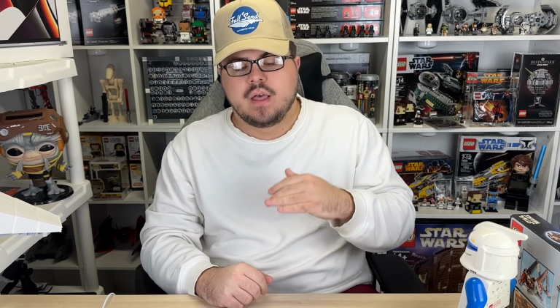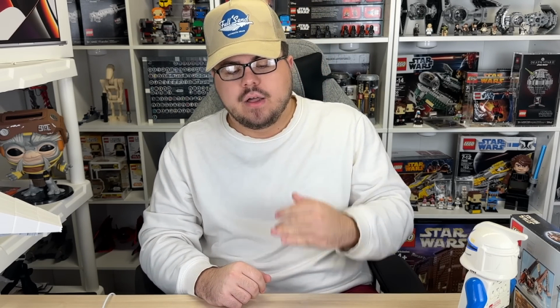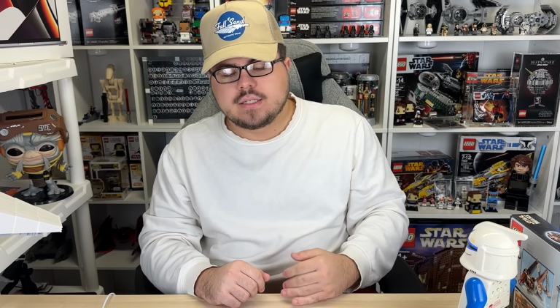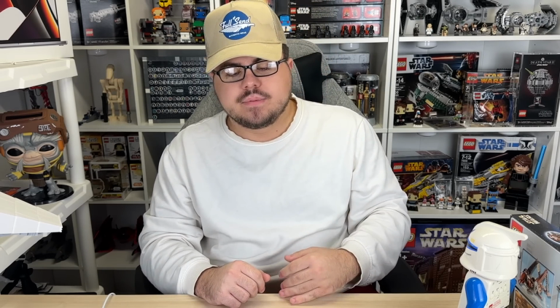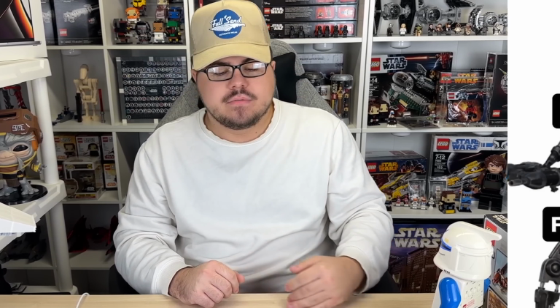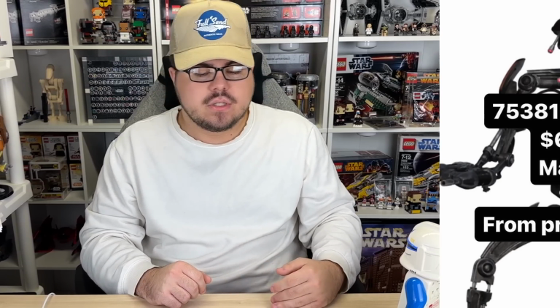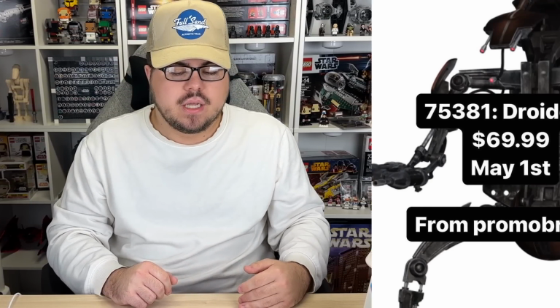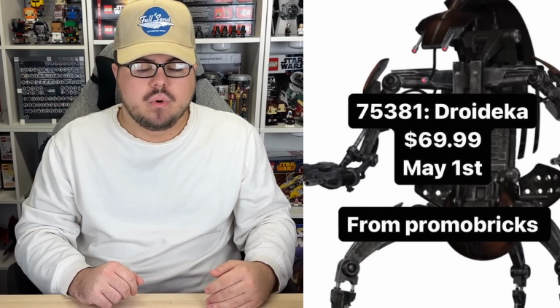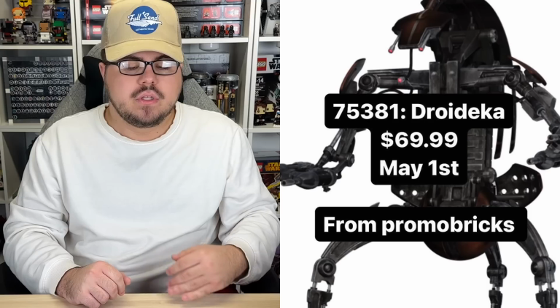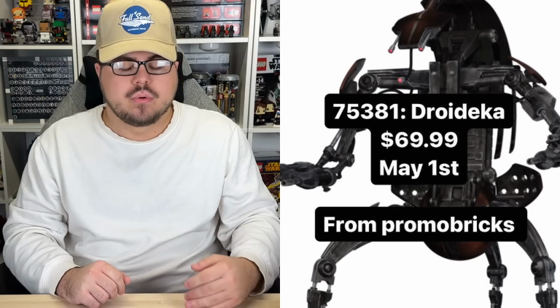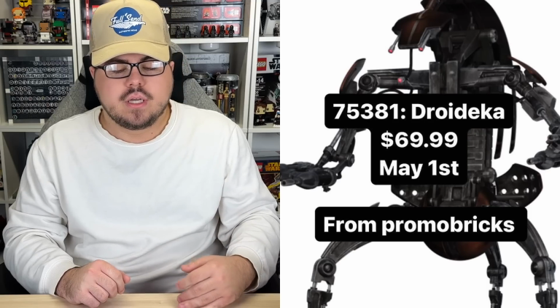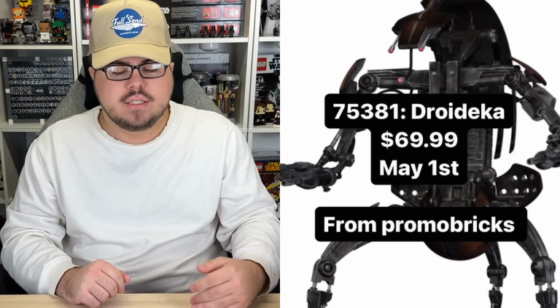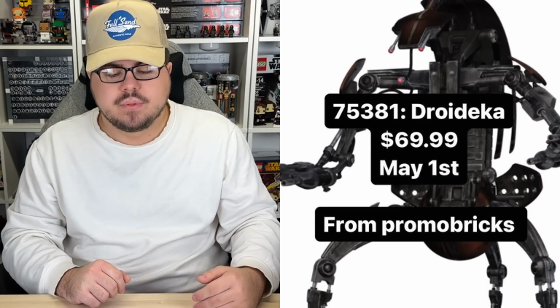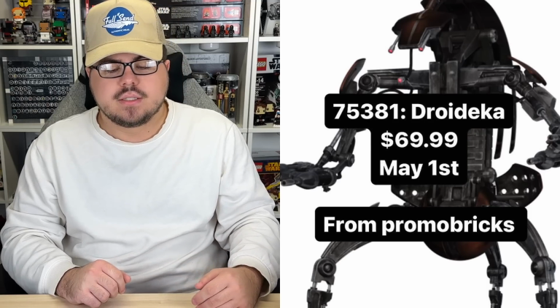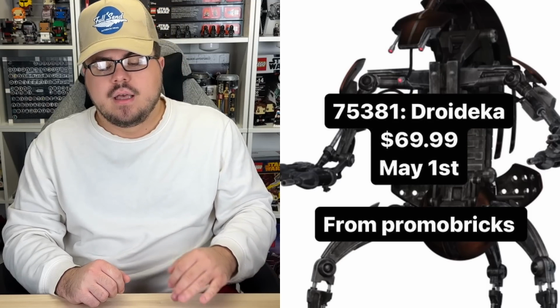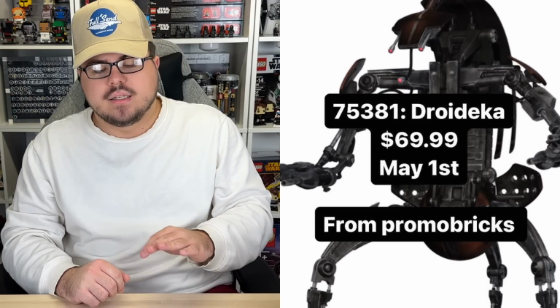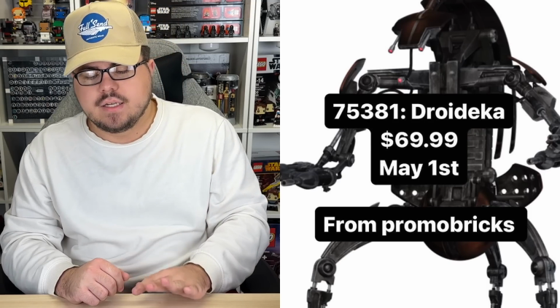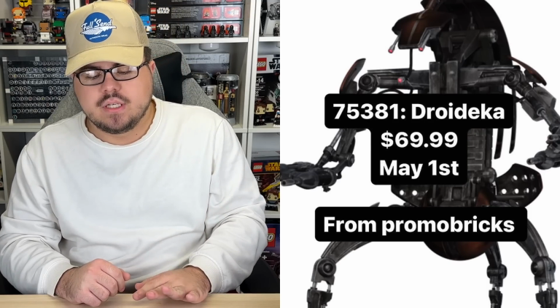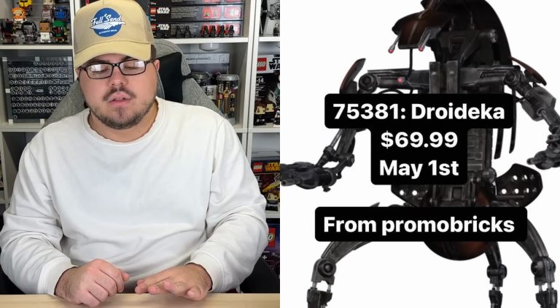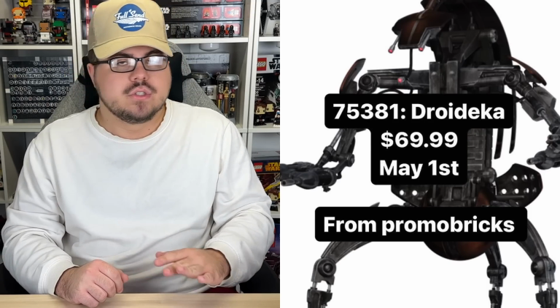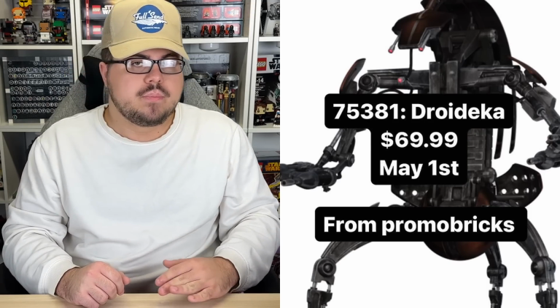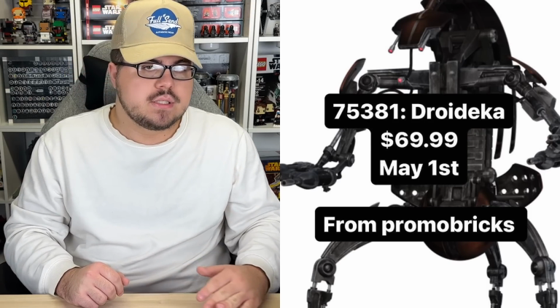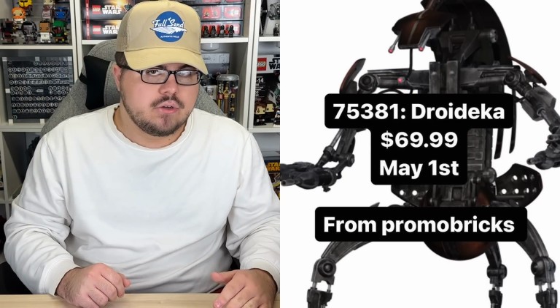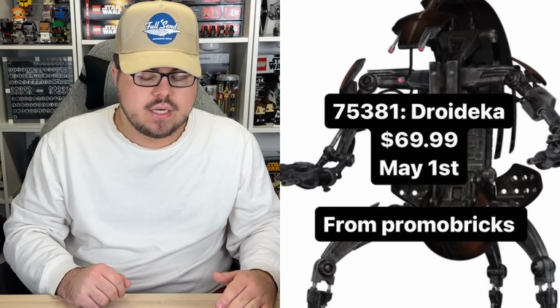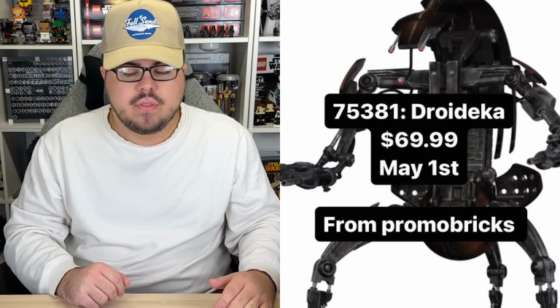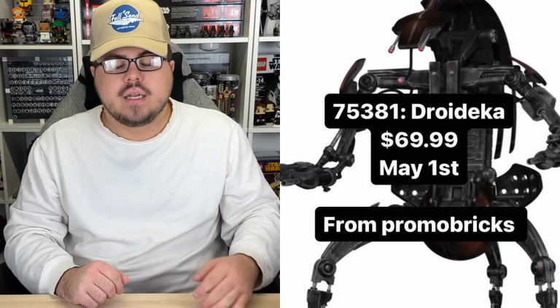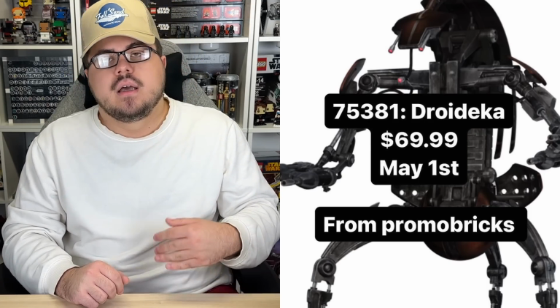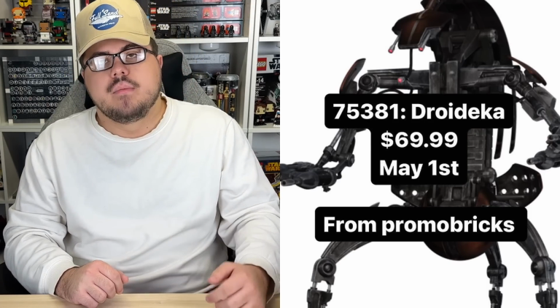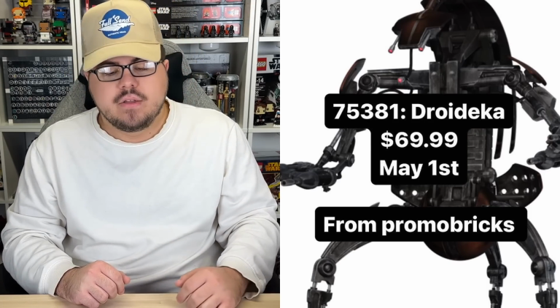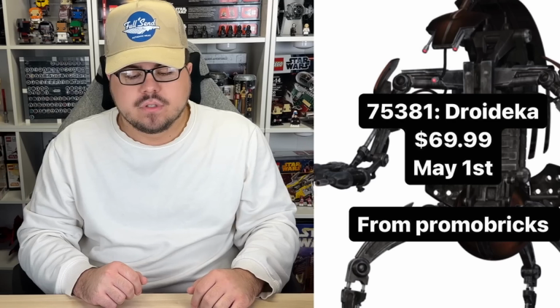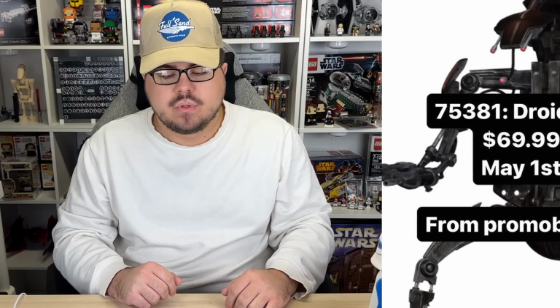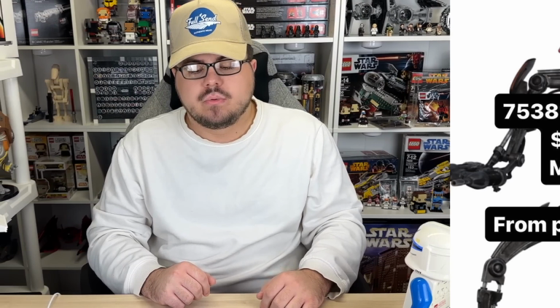Next up, 75381, the Droideka — 18-plus, $70. No piece count yet on that one. It's coming May 1st, 2024.